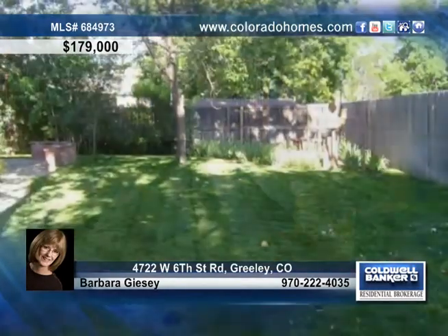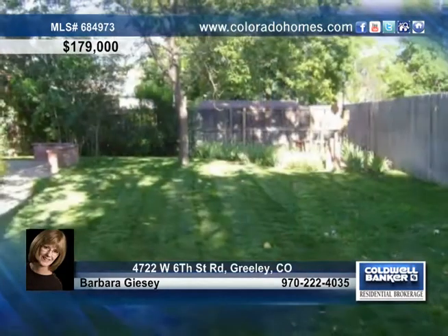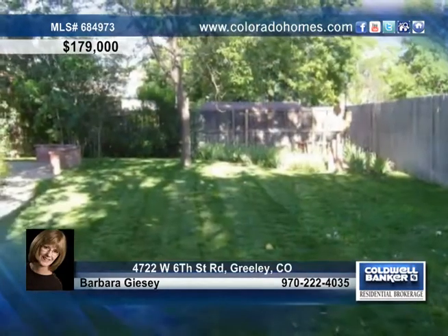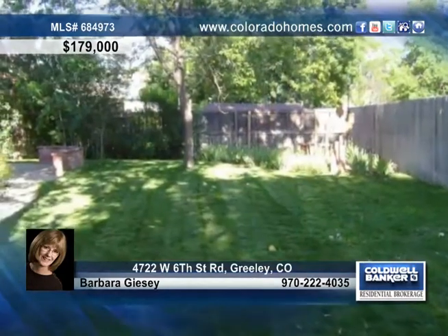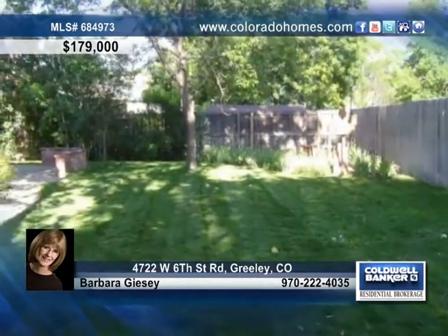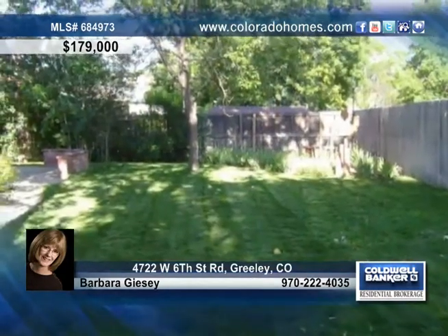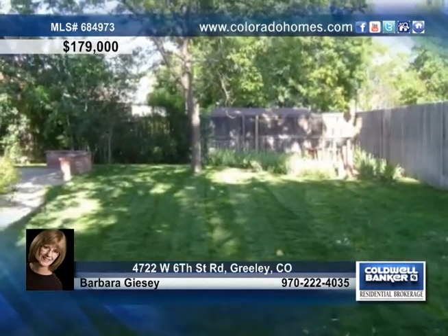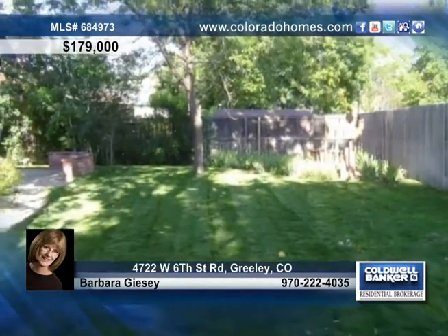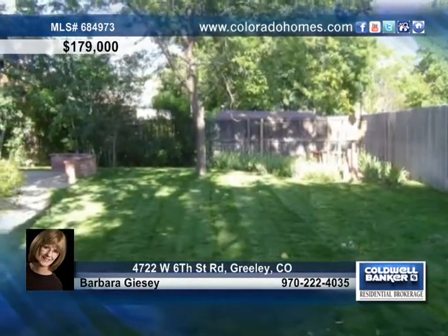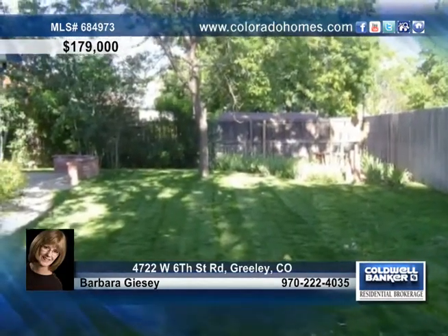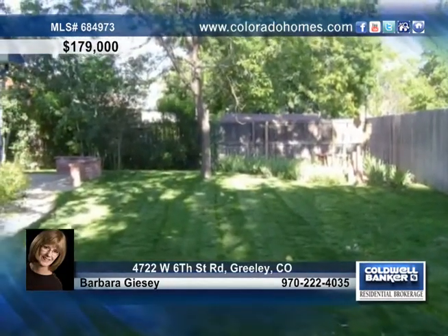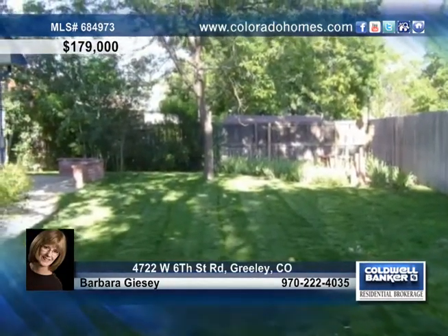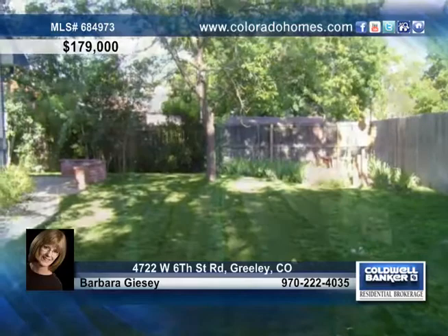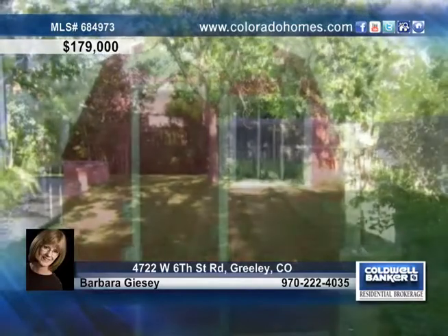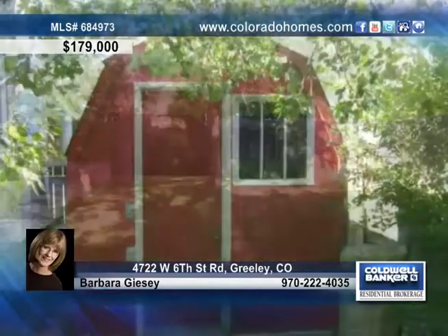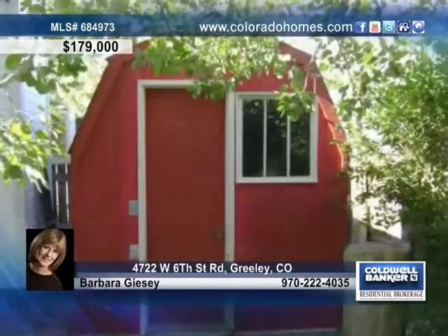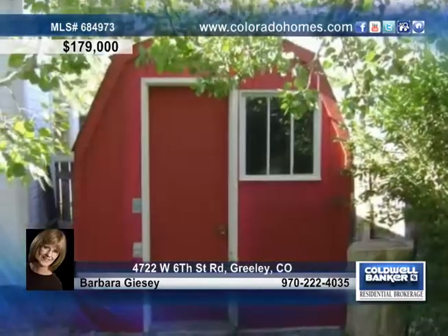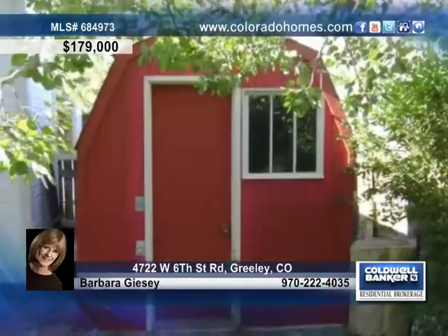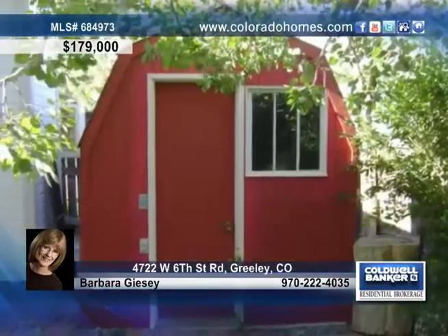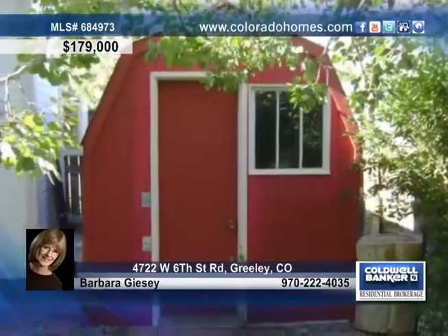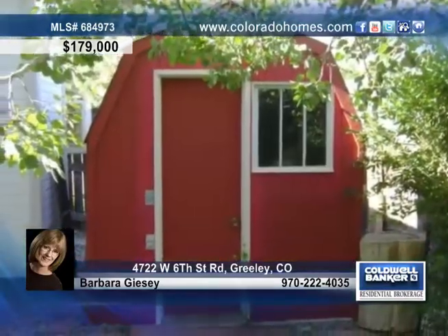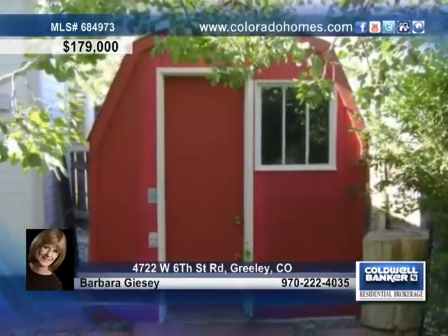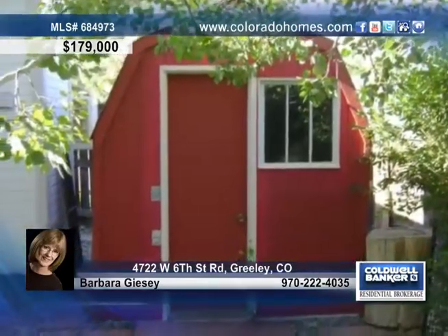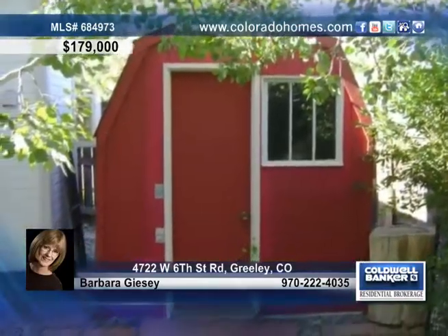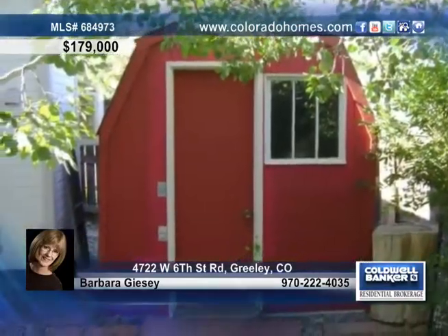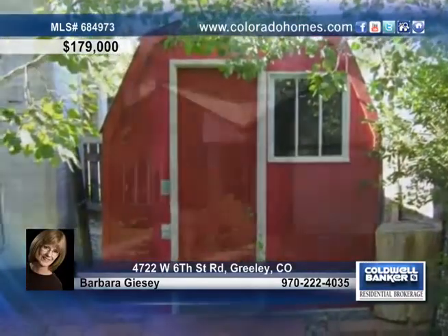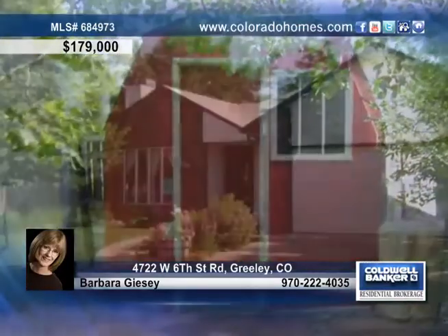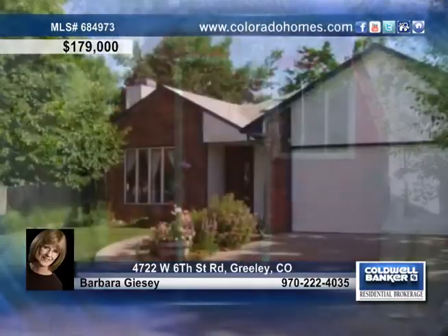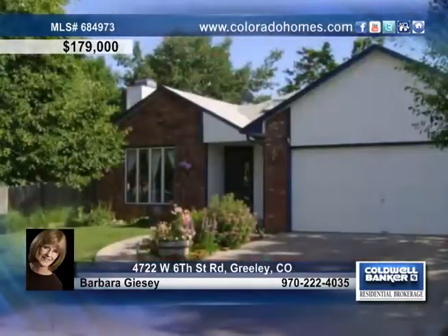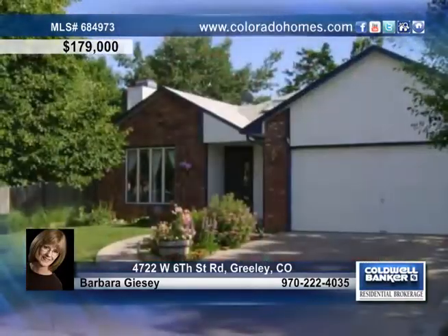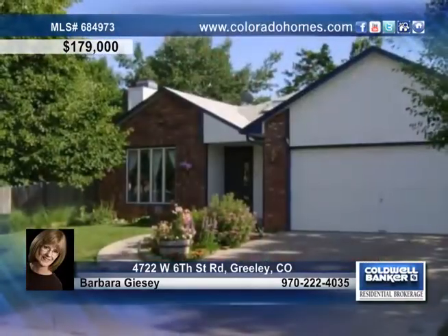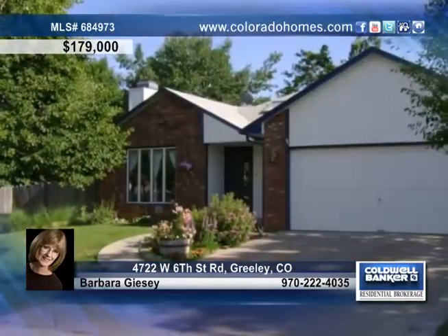The enlarged patio is delightful with mature trees, storage shed, and a sprinkler system. Call Barbara Guisey for more details on this home.